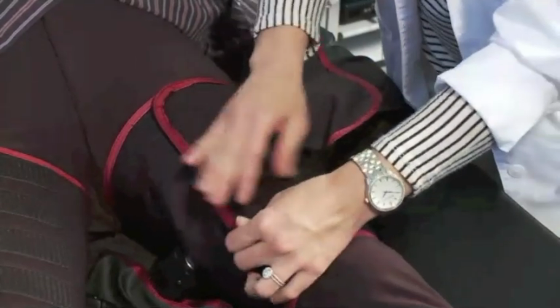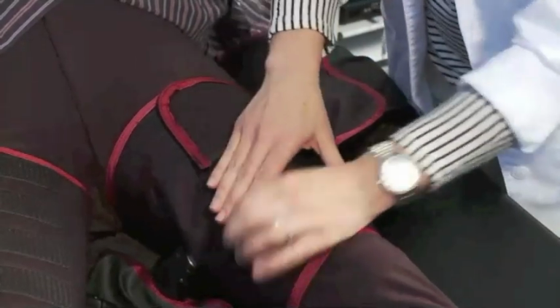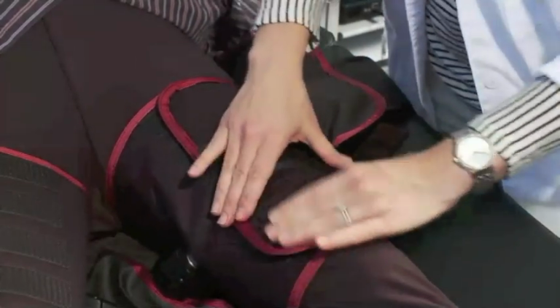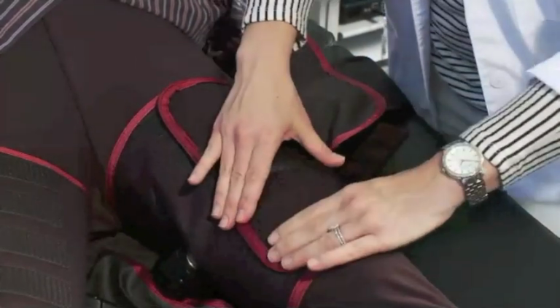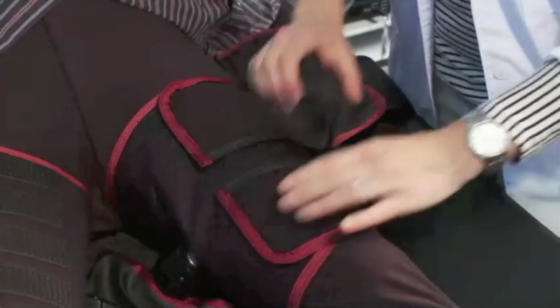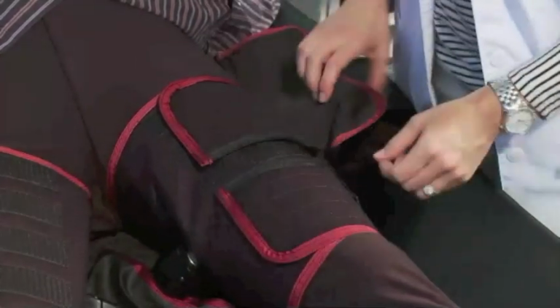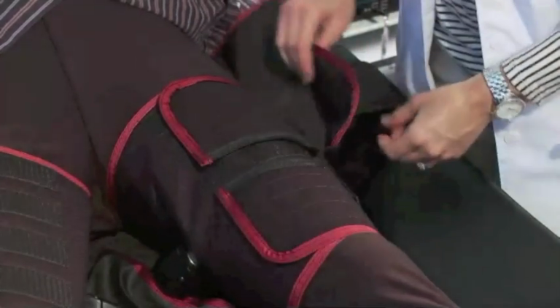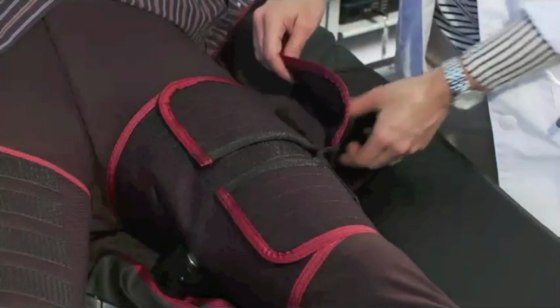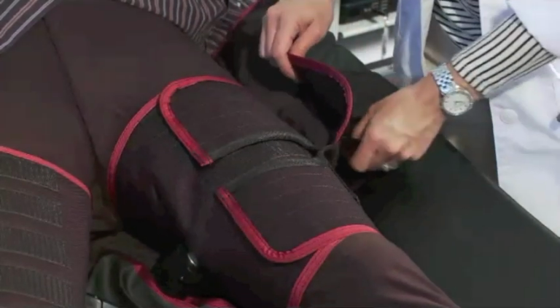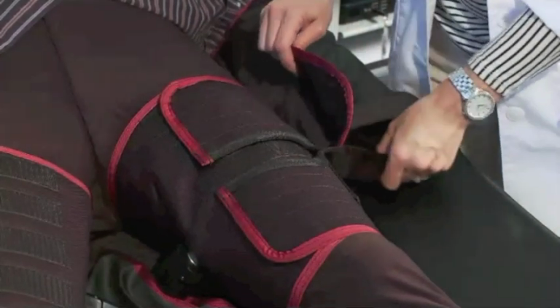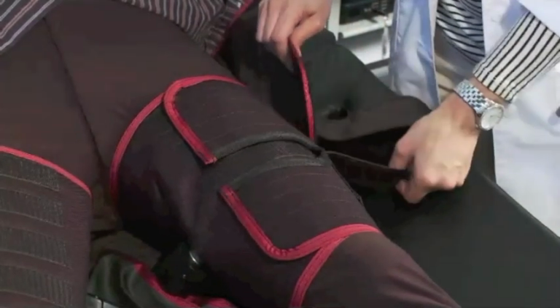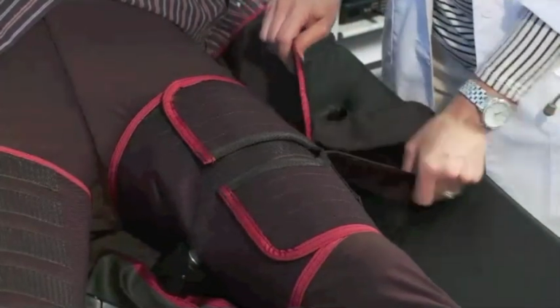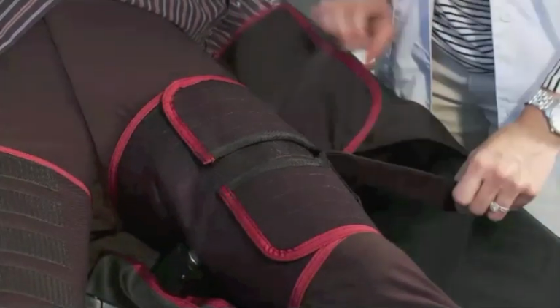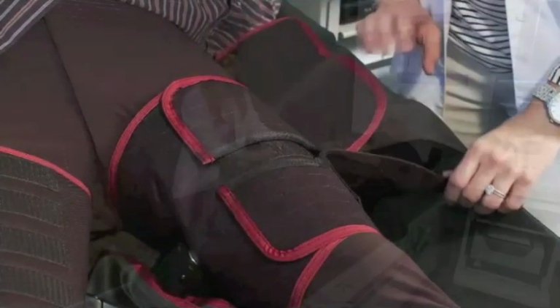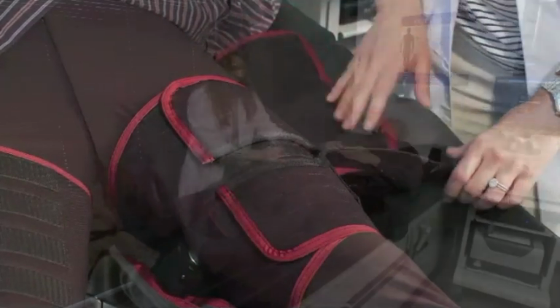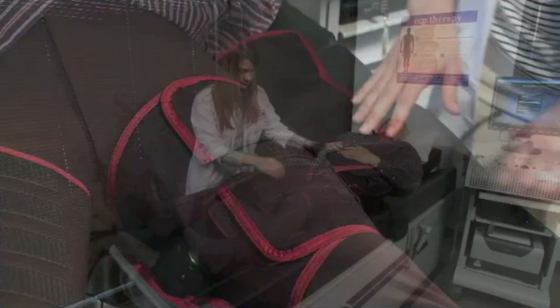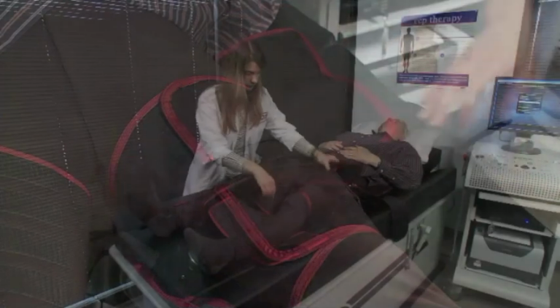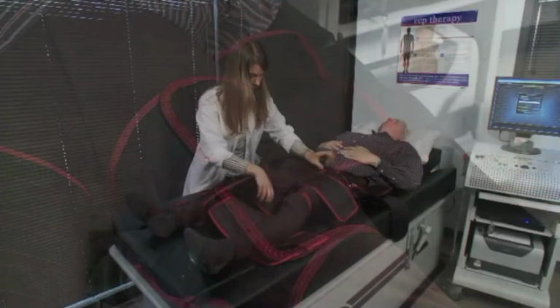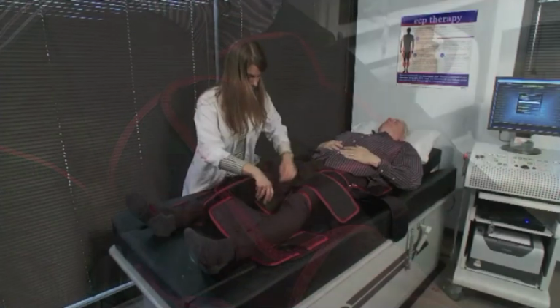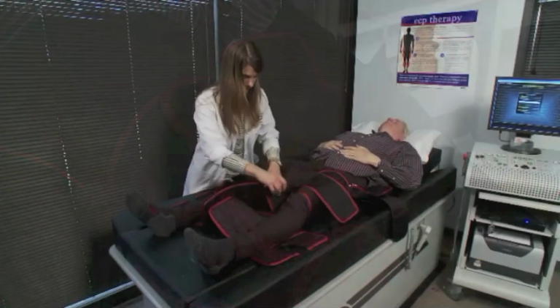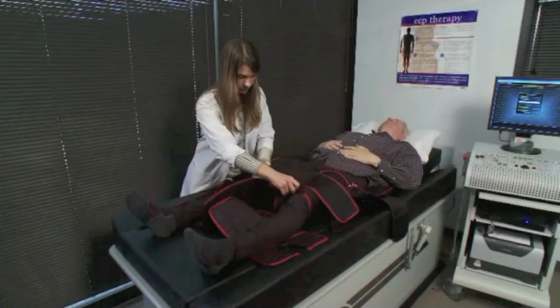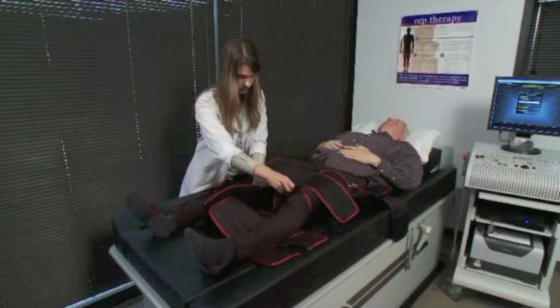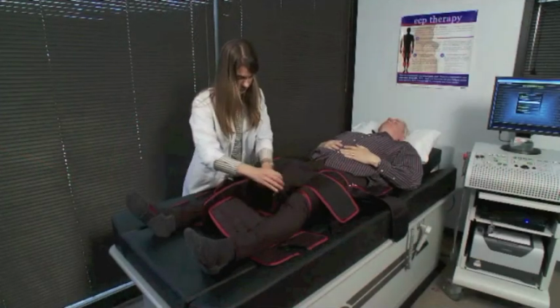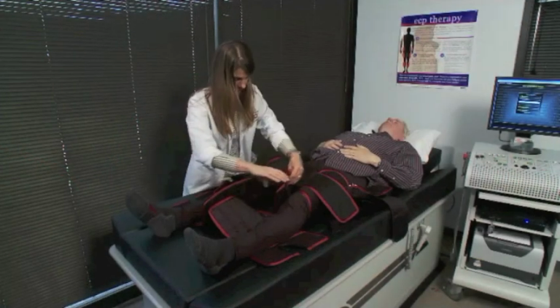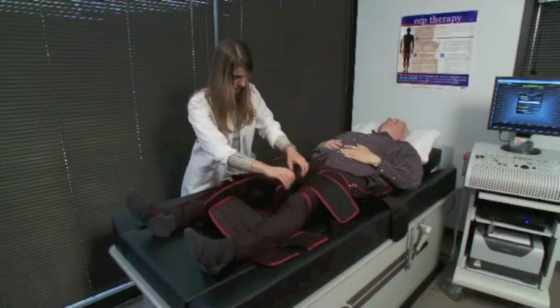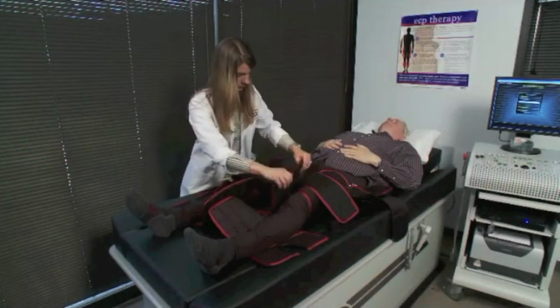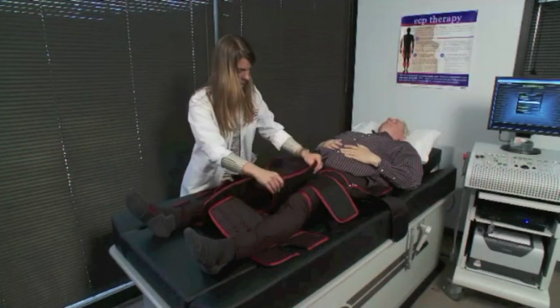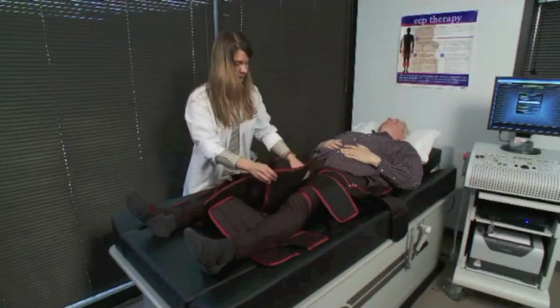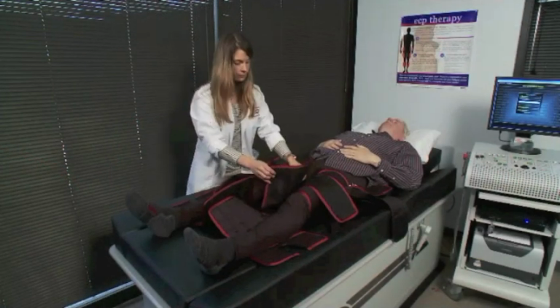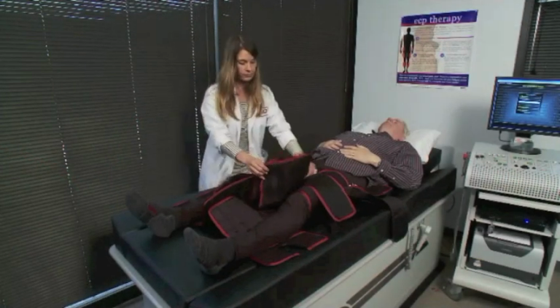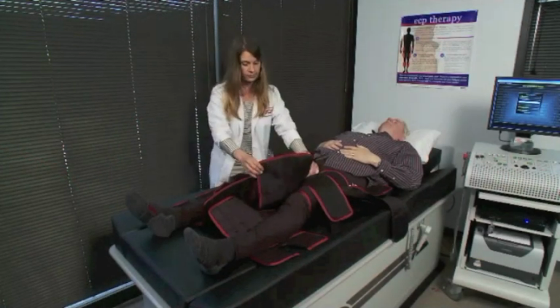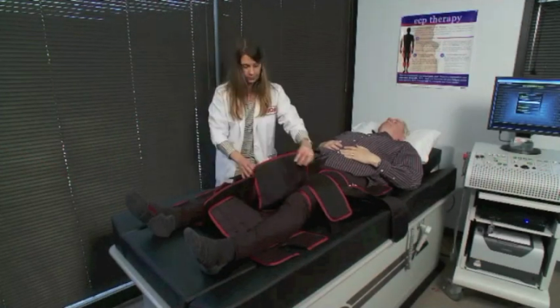The two small attachment straps will be pulled up and attached to the buttocks cuff after it has been wrapped.